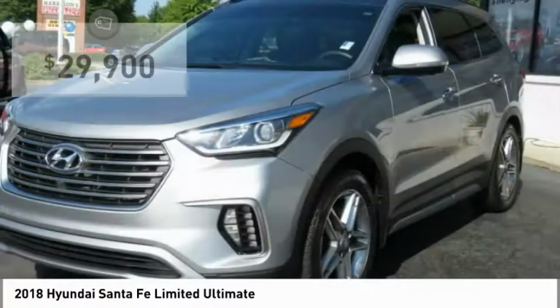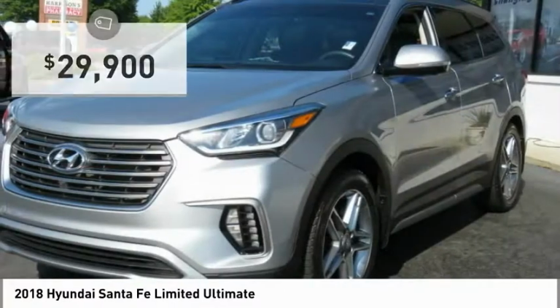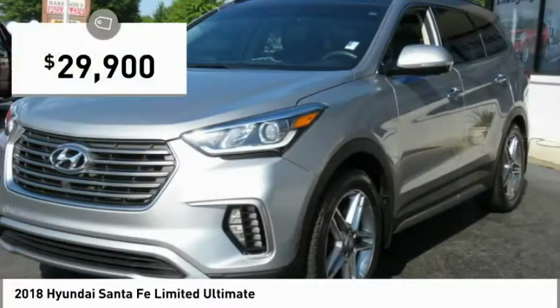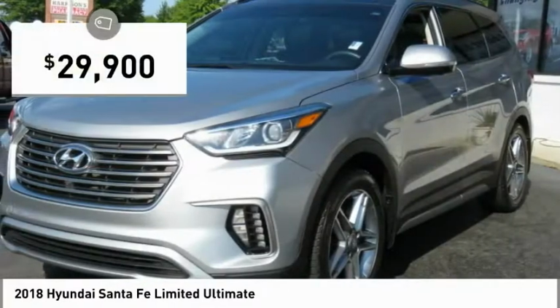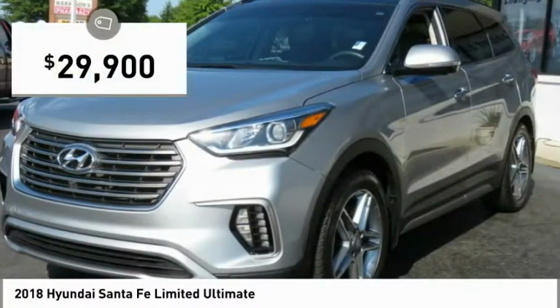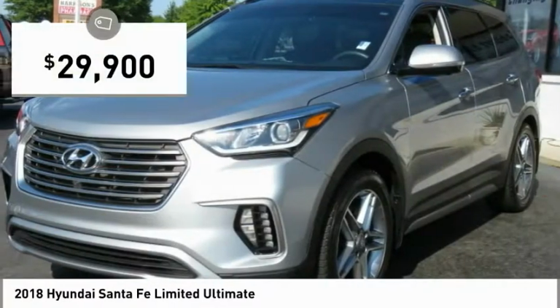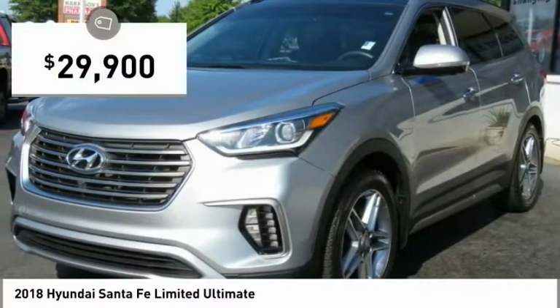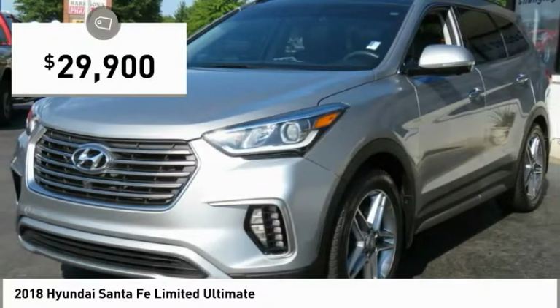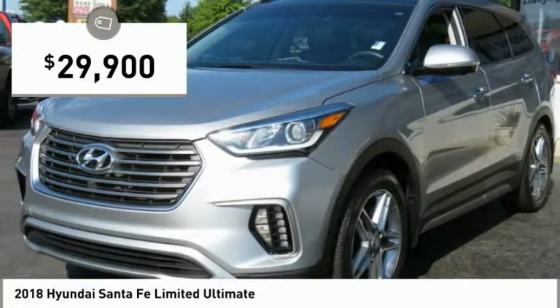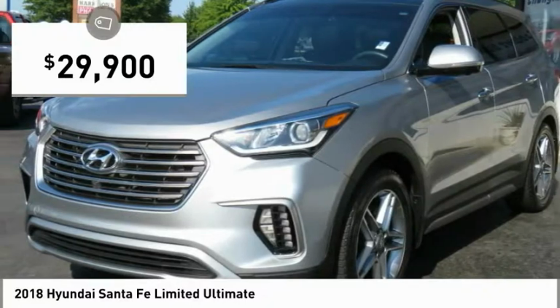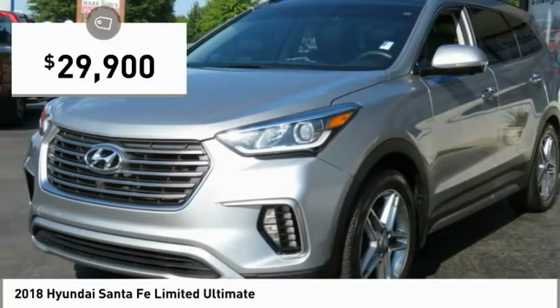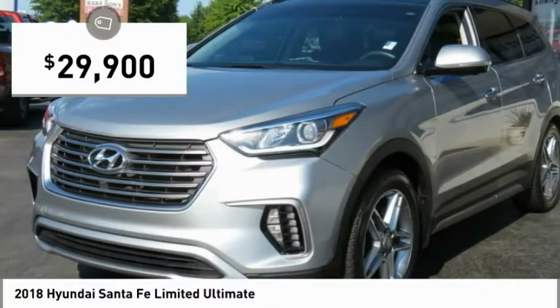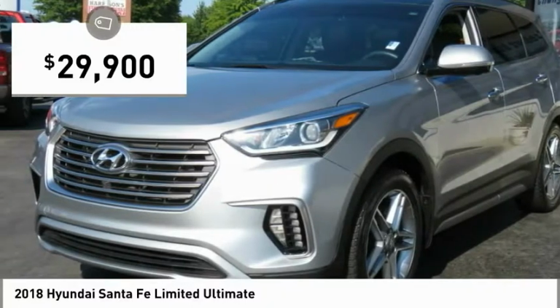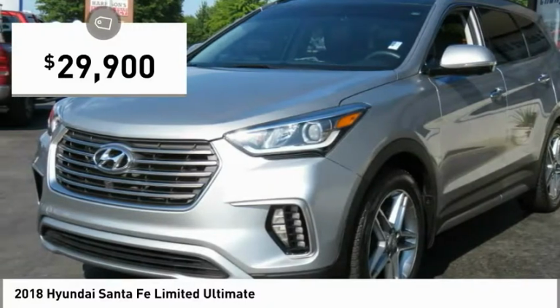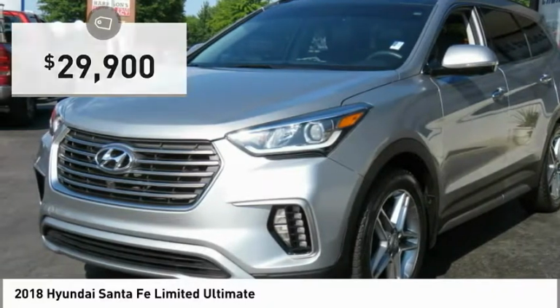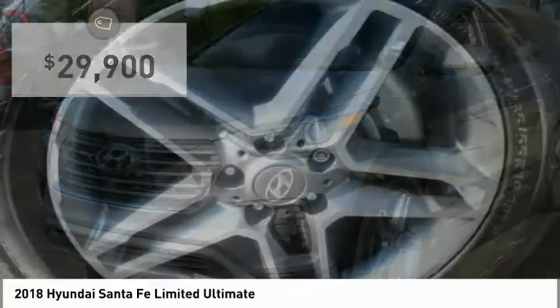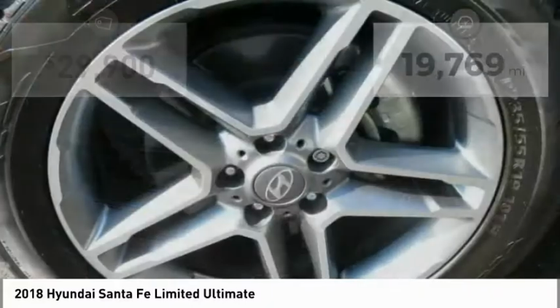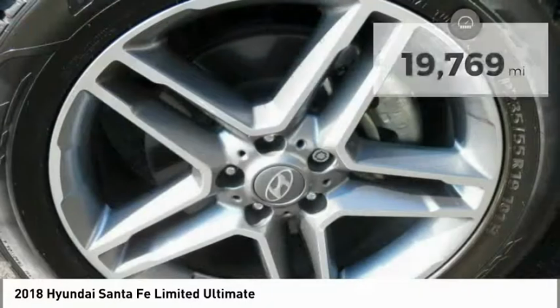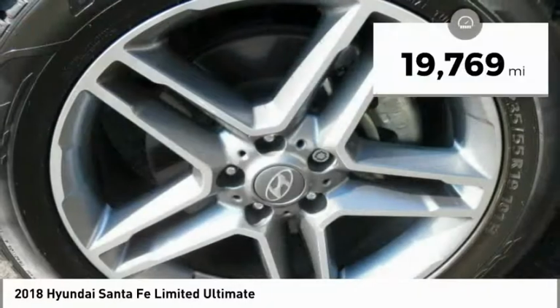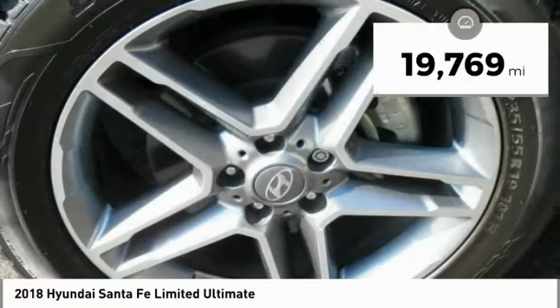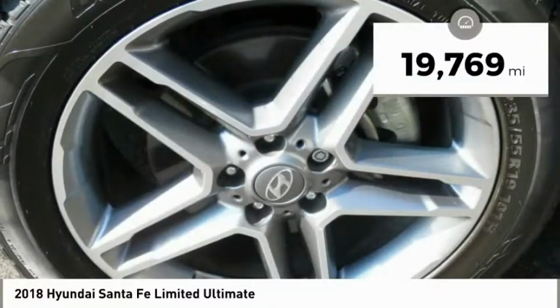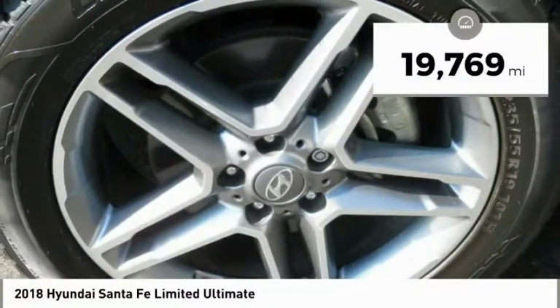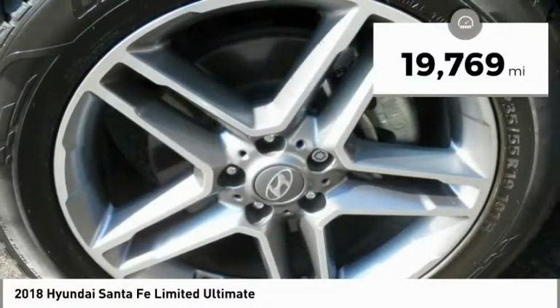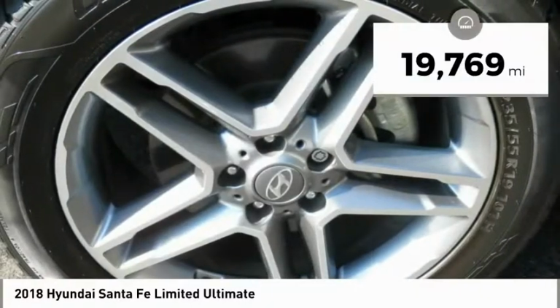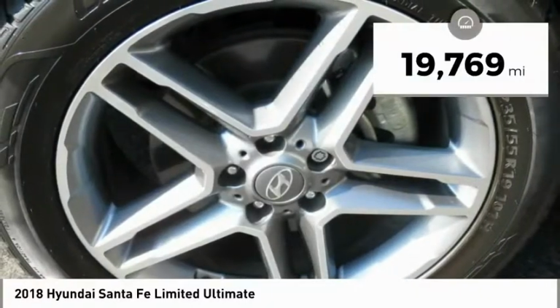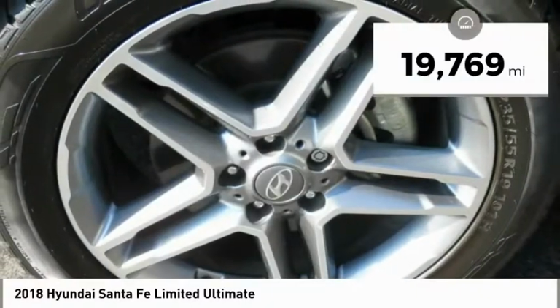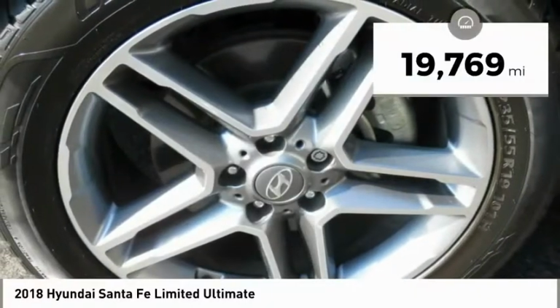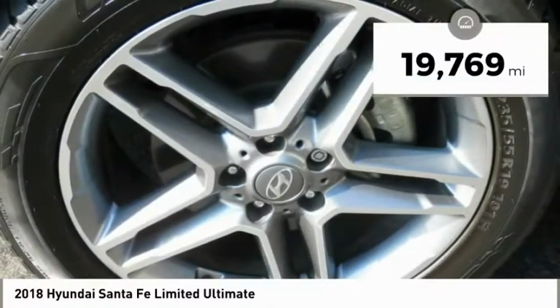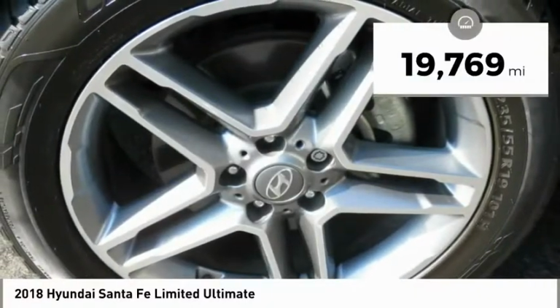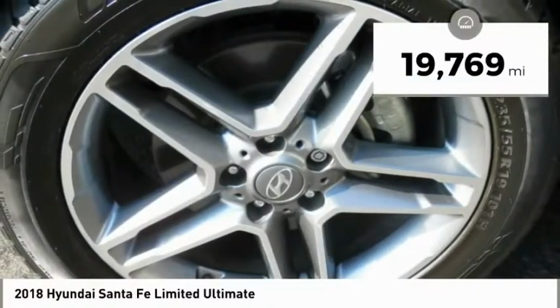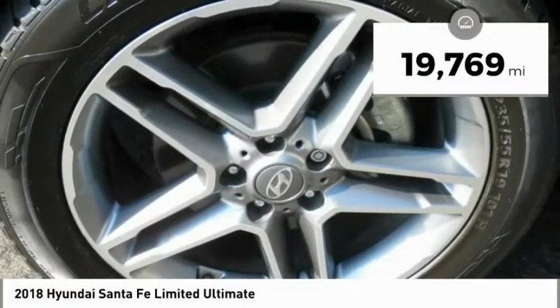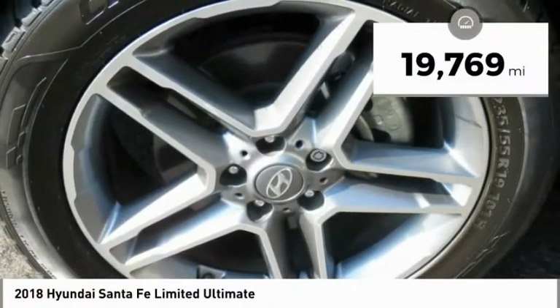And it is priced below $30,000. This vehicle has less than 20,000 miles.